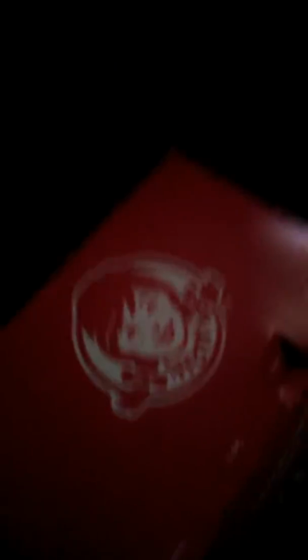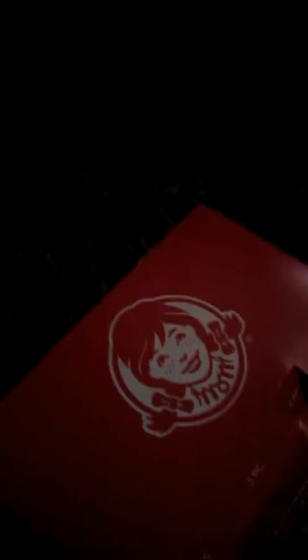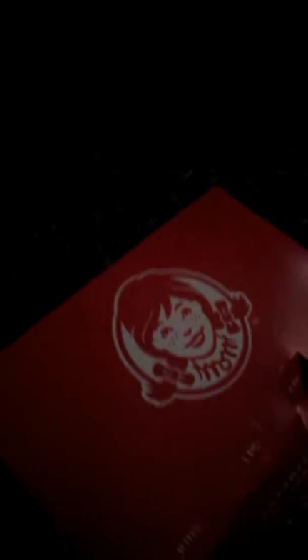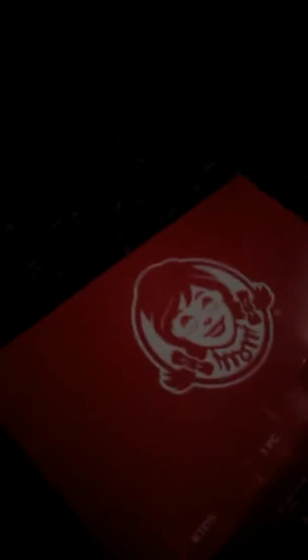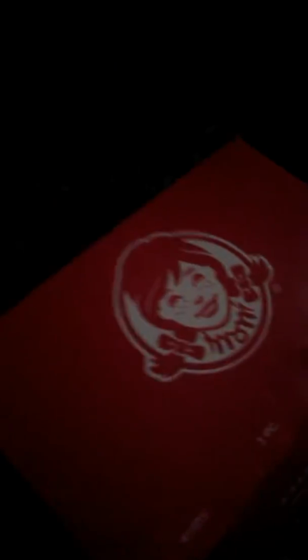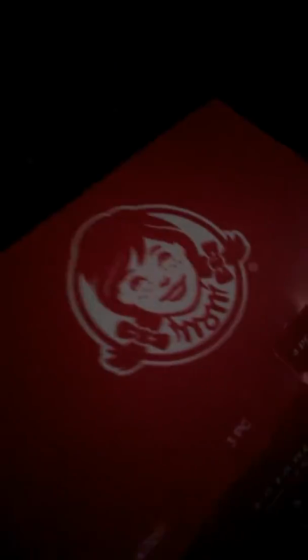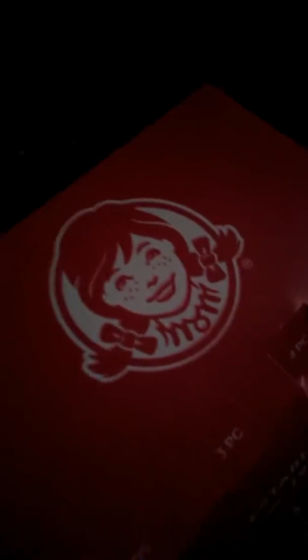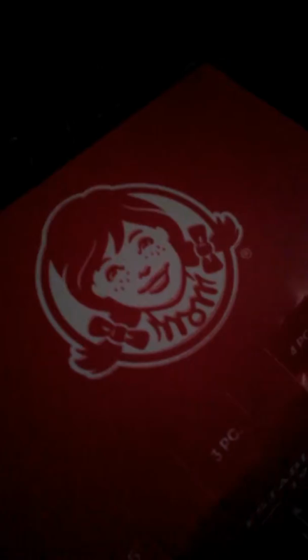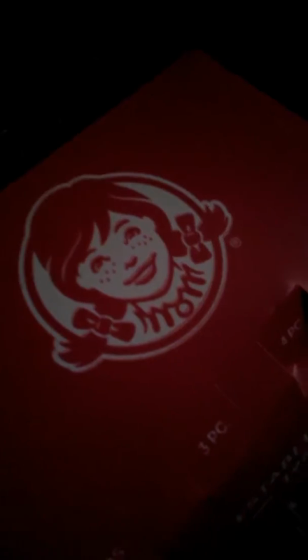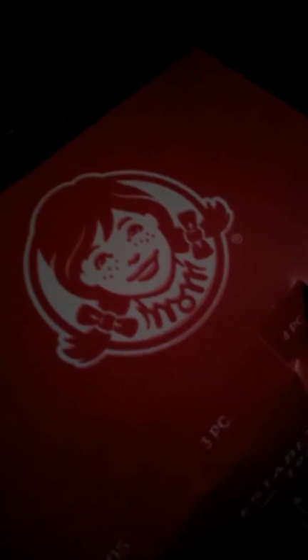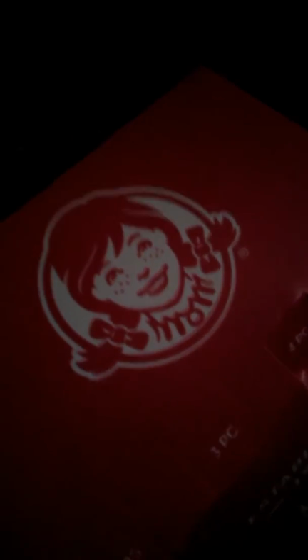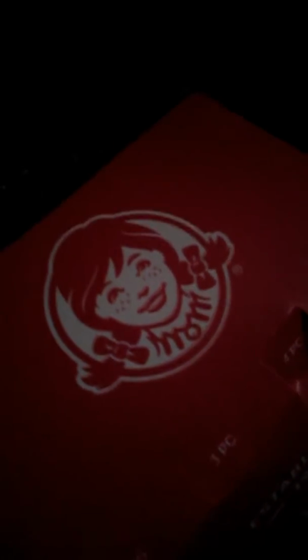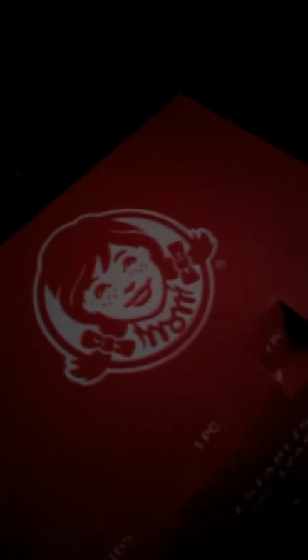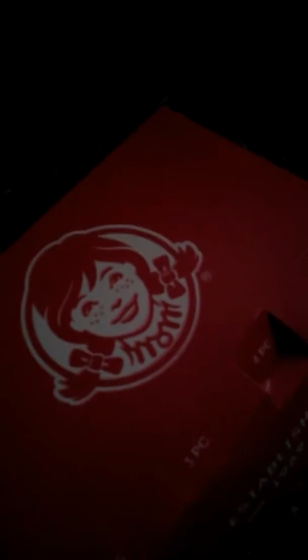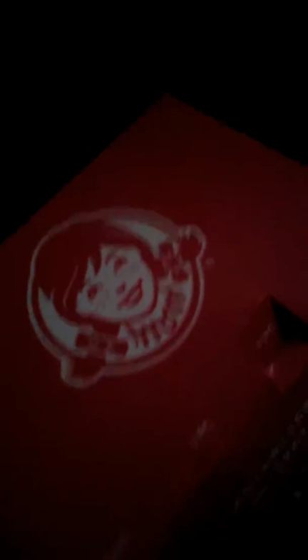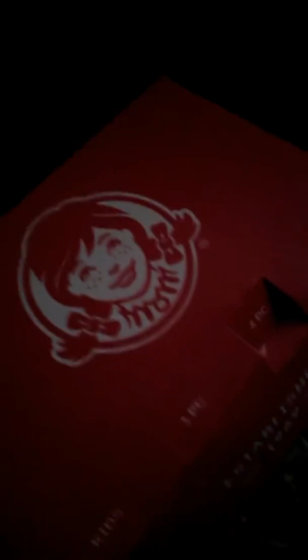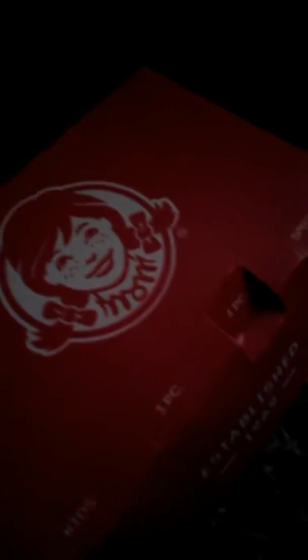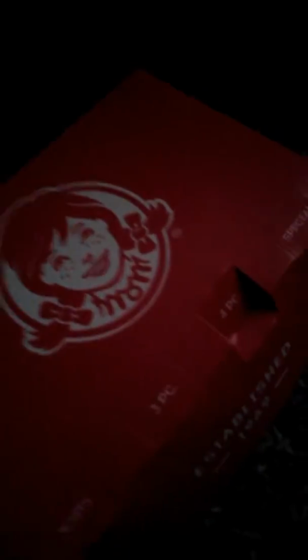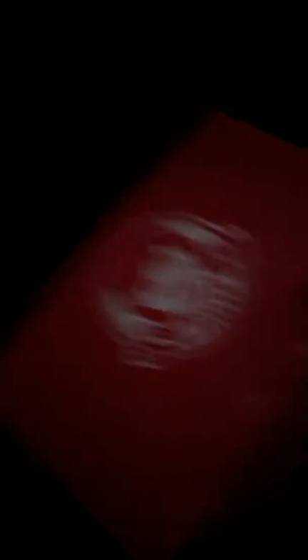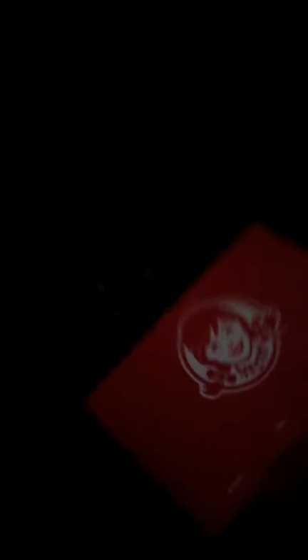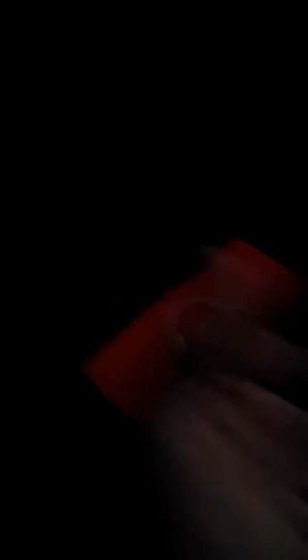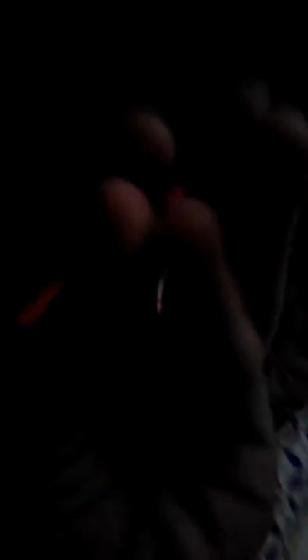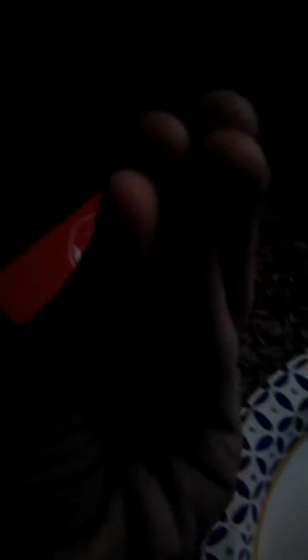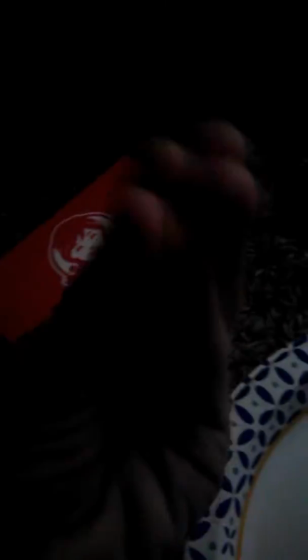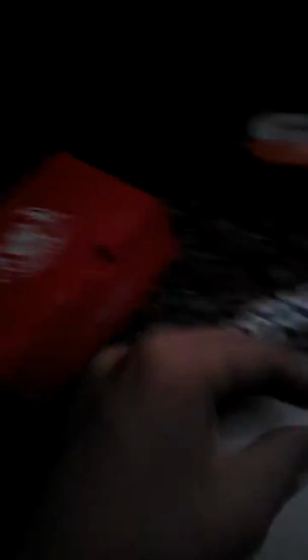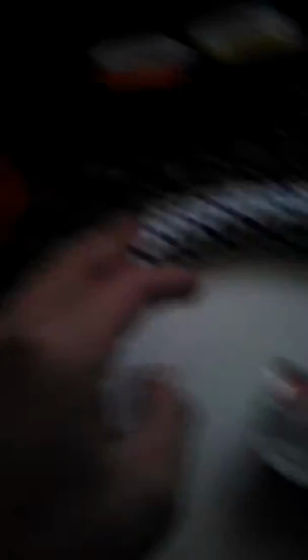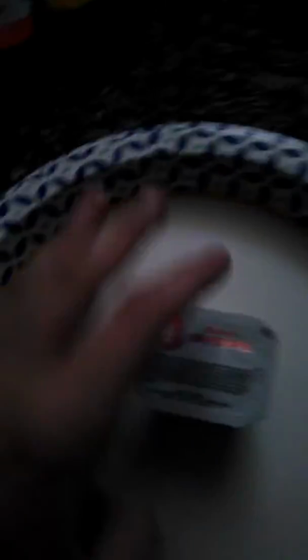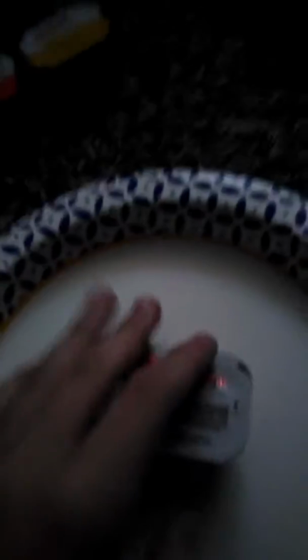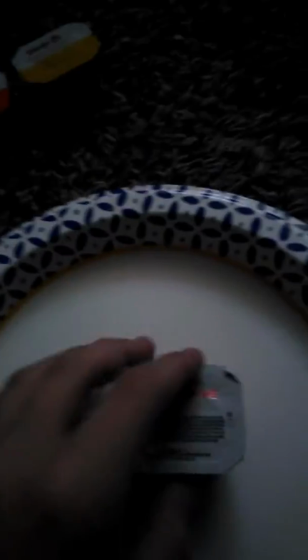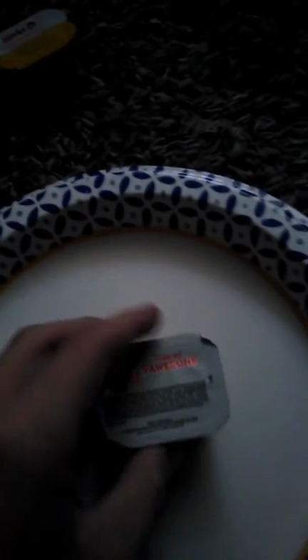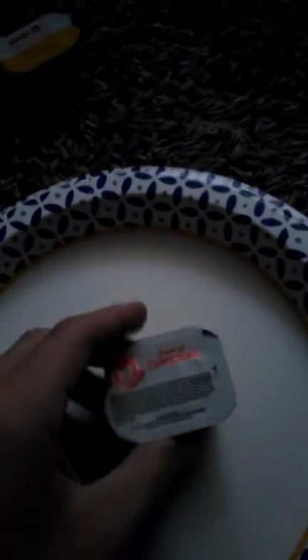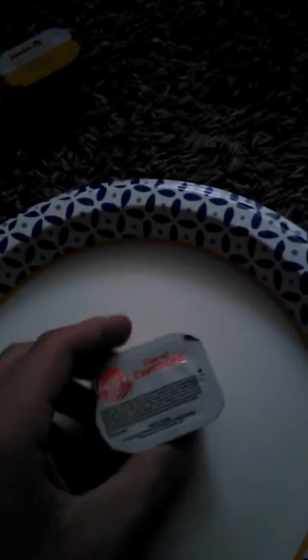Not sponsored by Wendy's, unless you want me to sponsor you. Hey, ring me up, Wendy's. Good businessman.